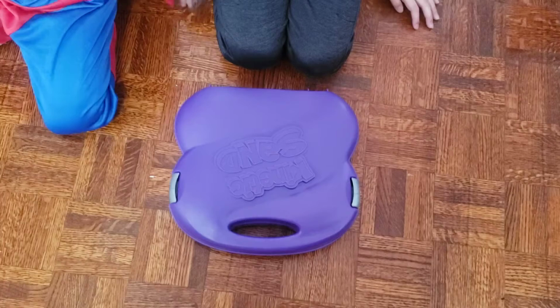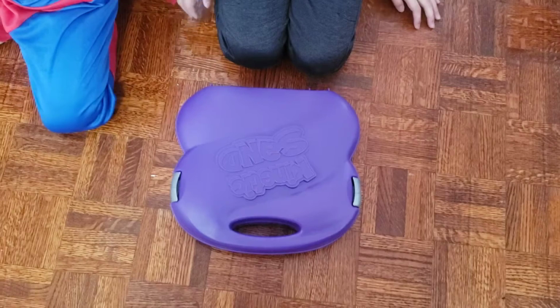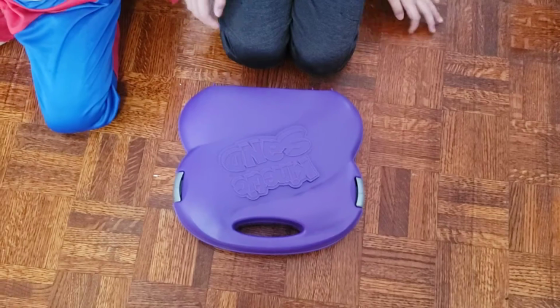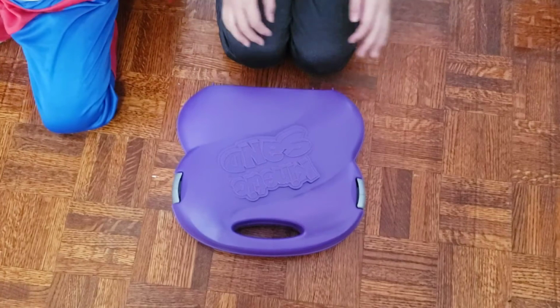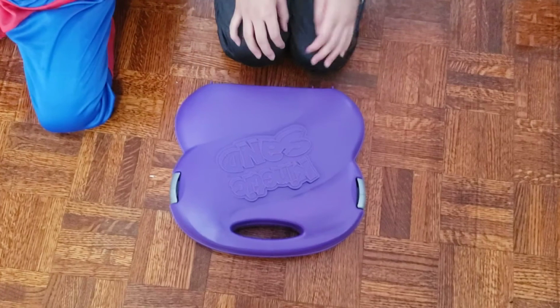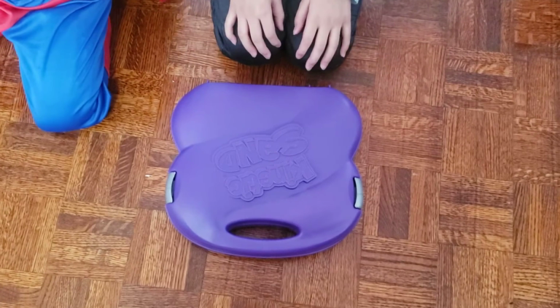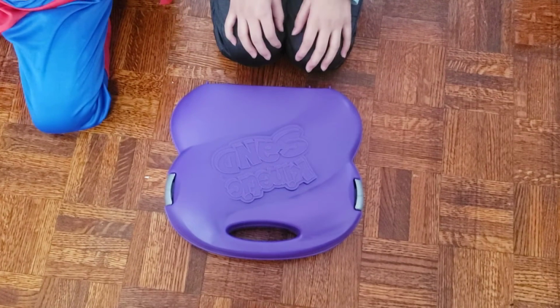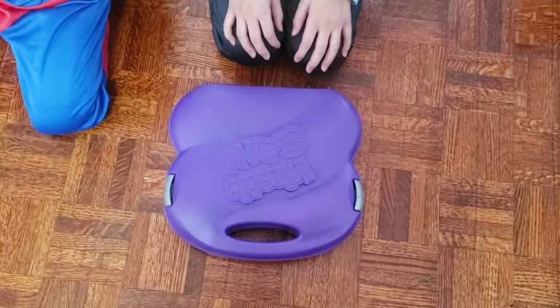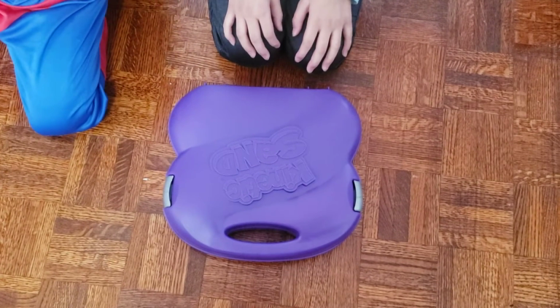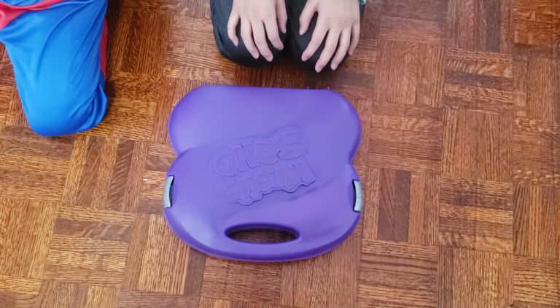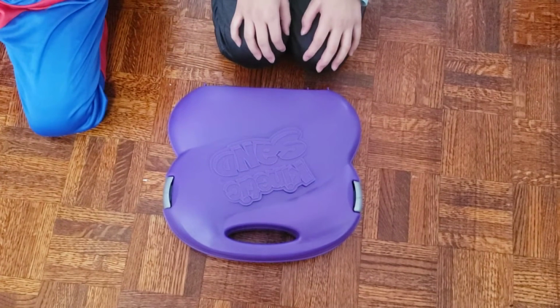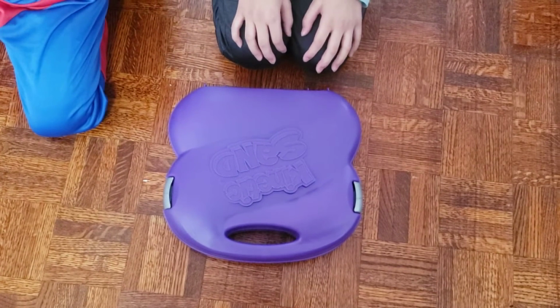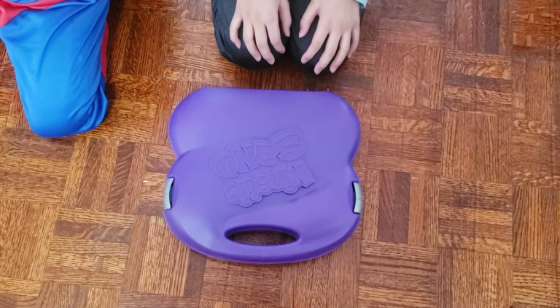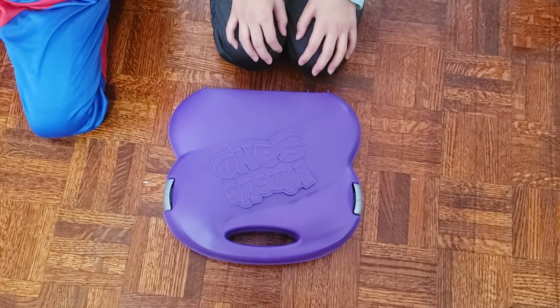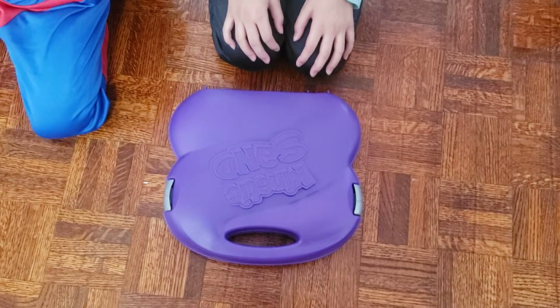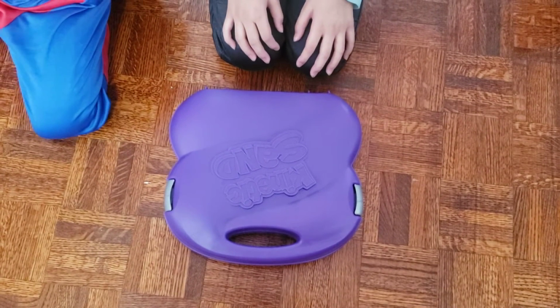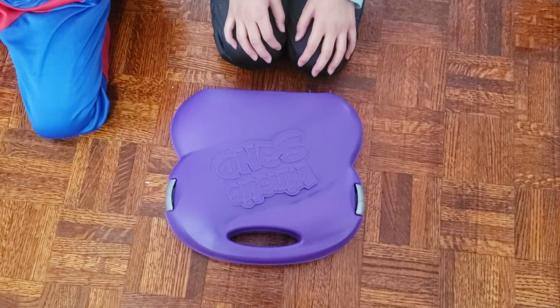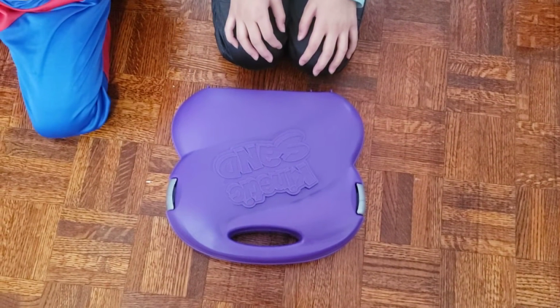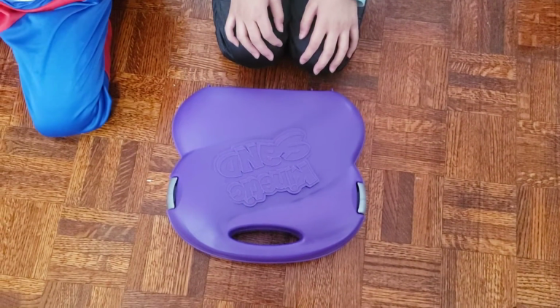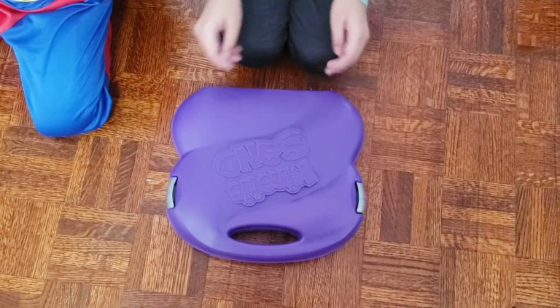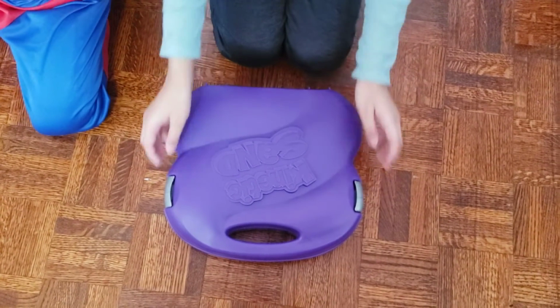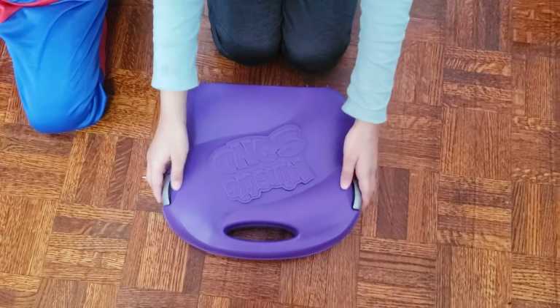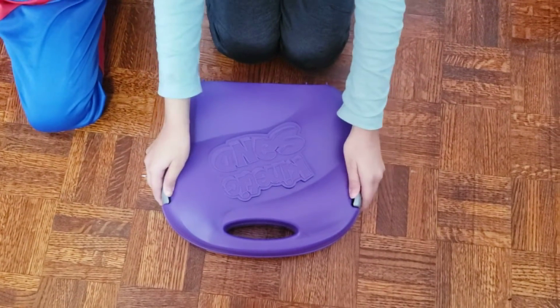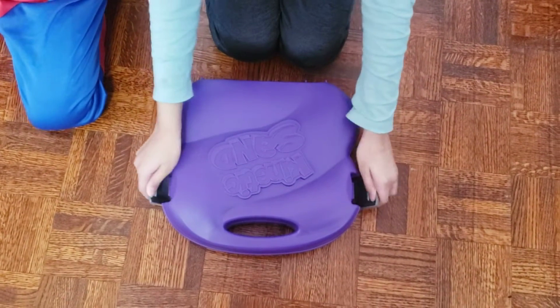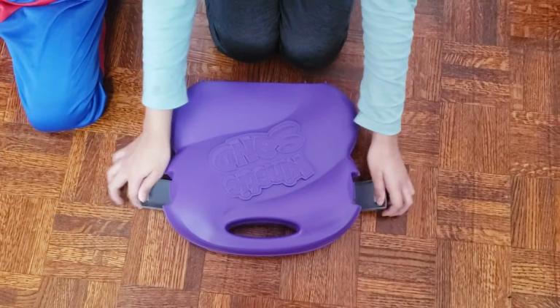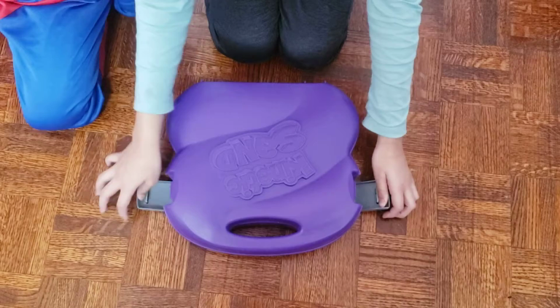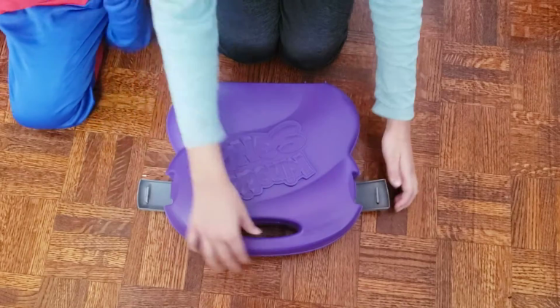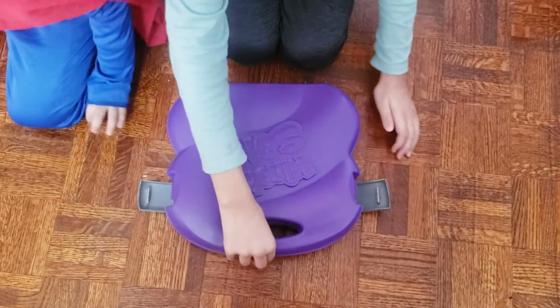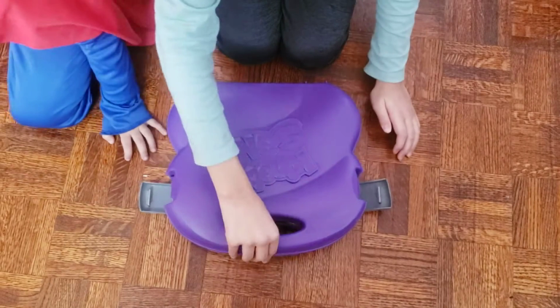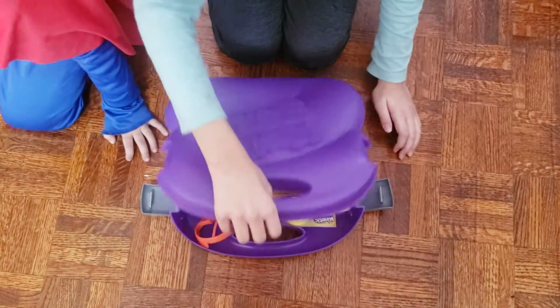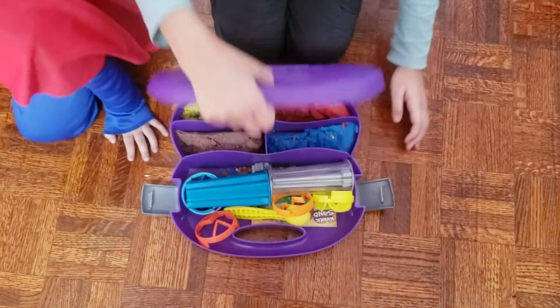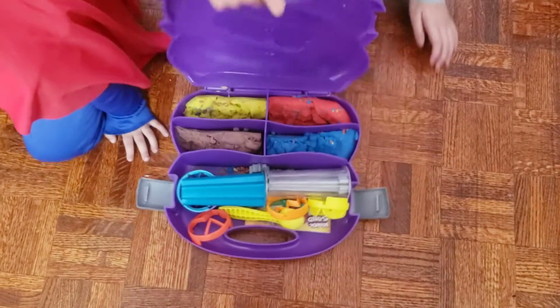Hi guys, today I'm going to be playing with kinetic sand. It's a big pack.